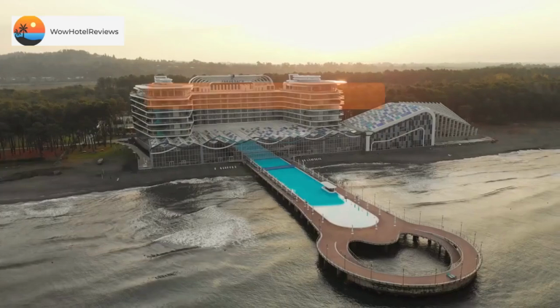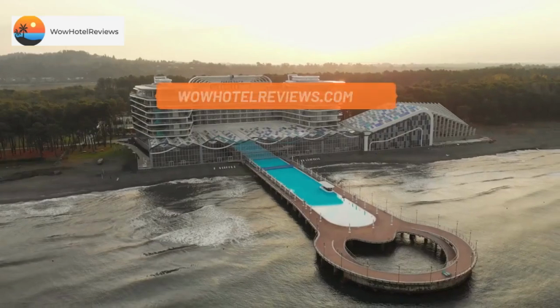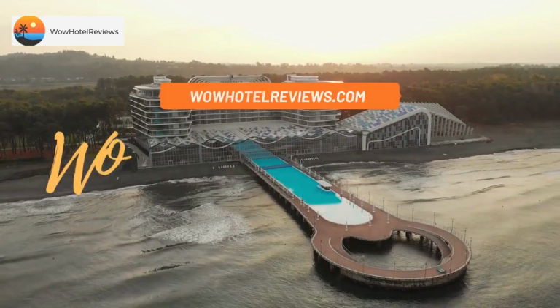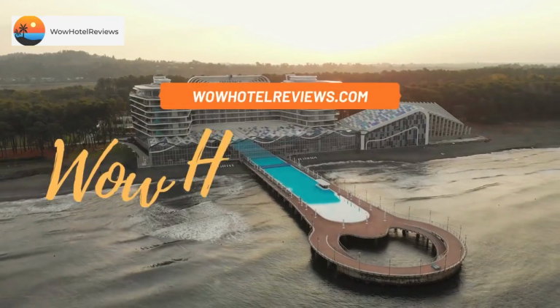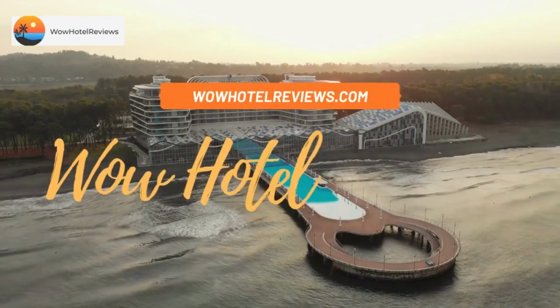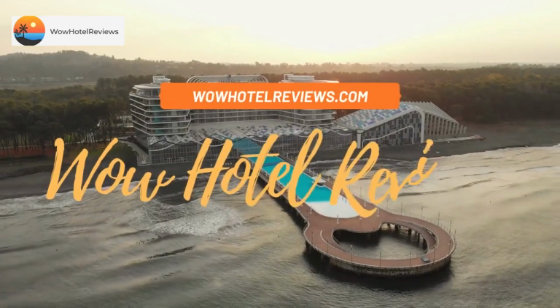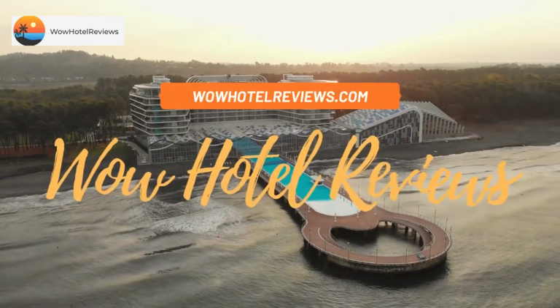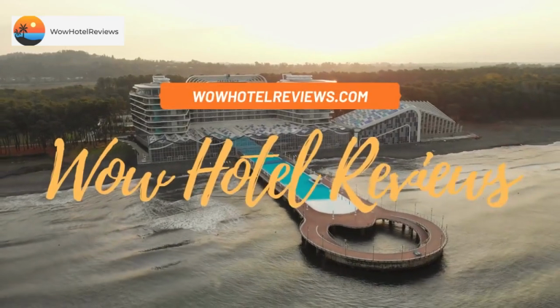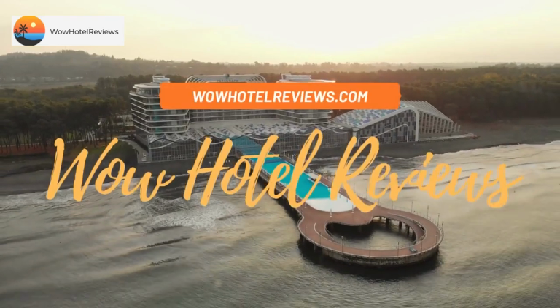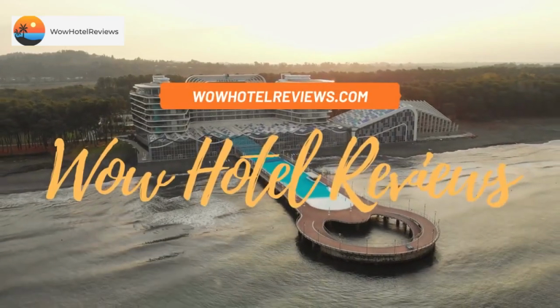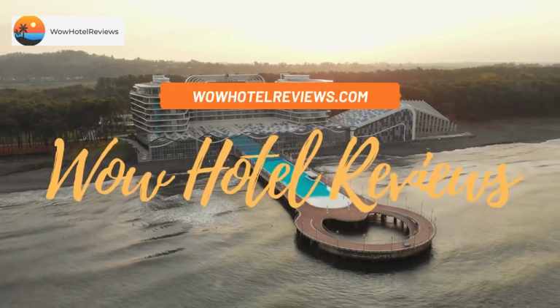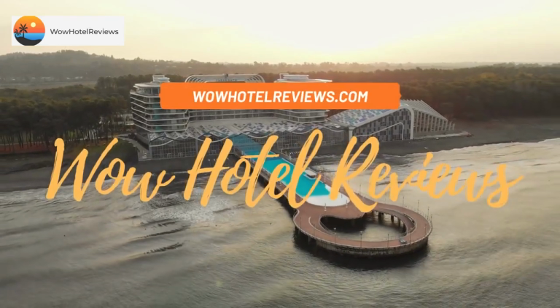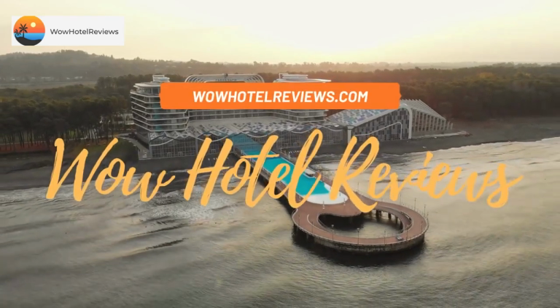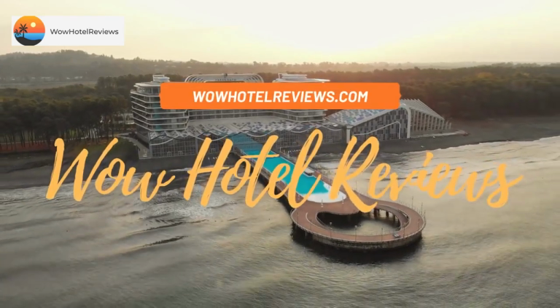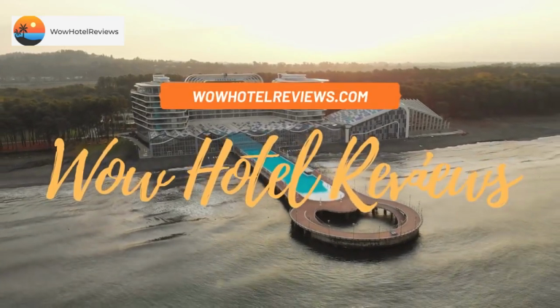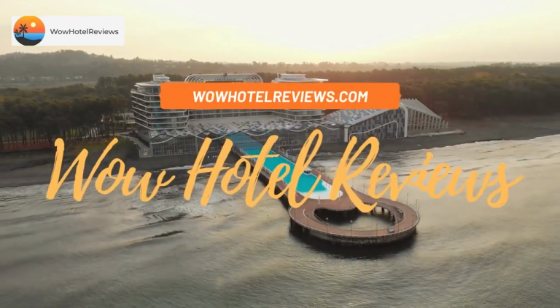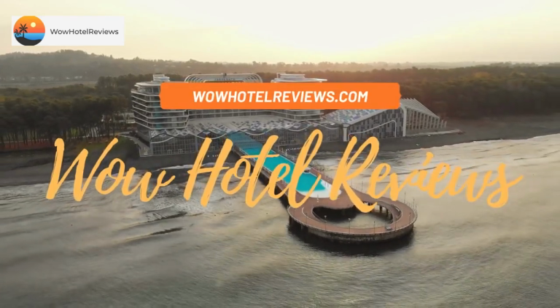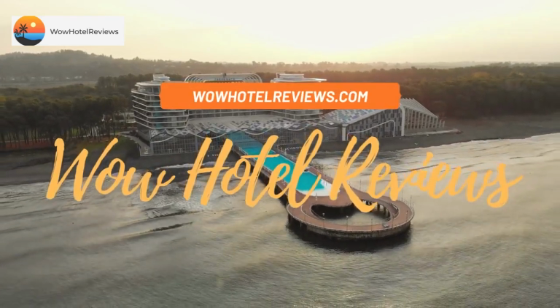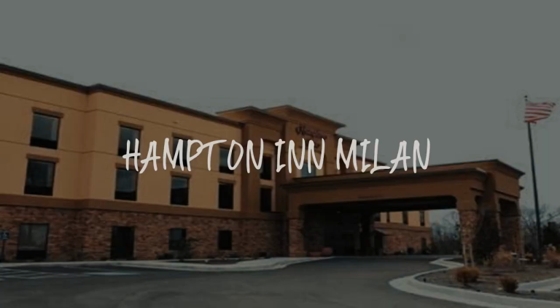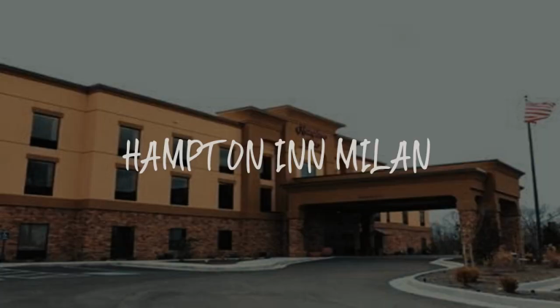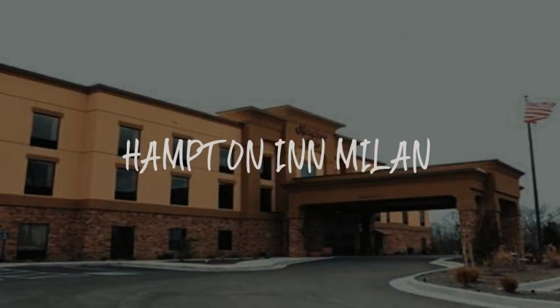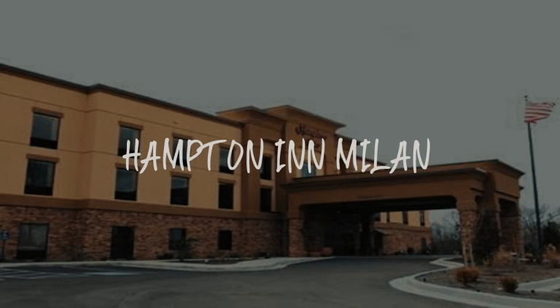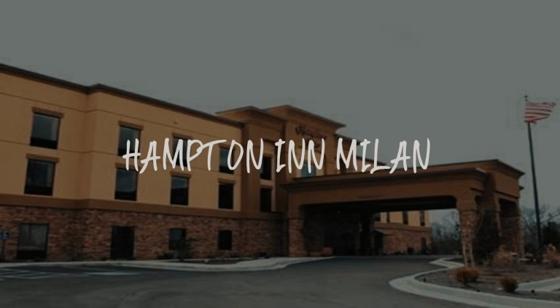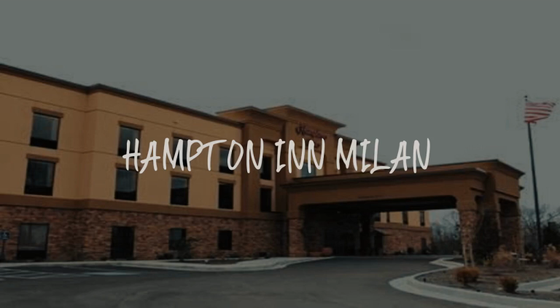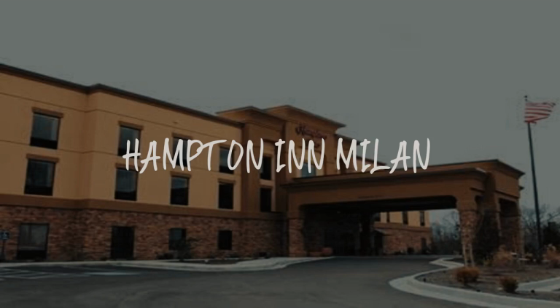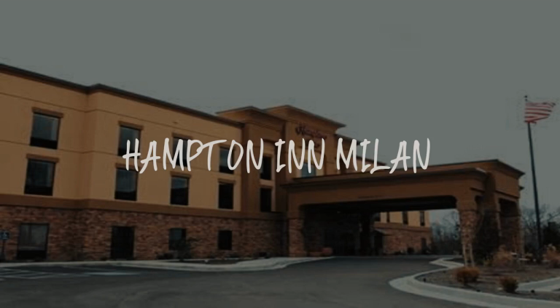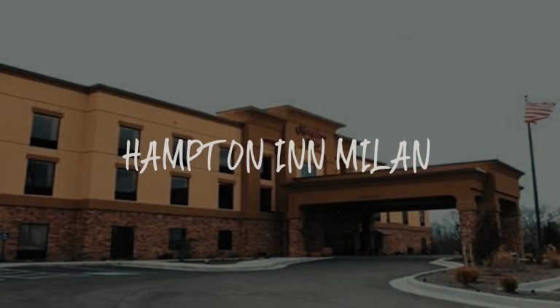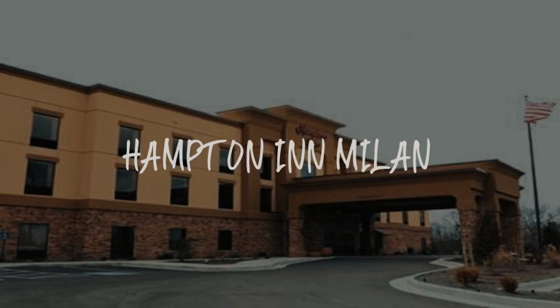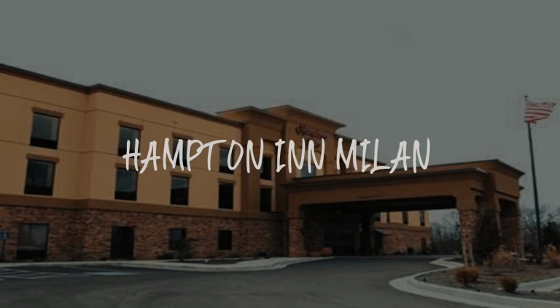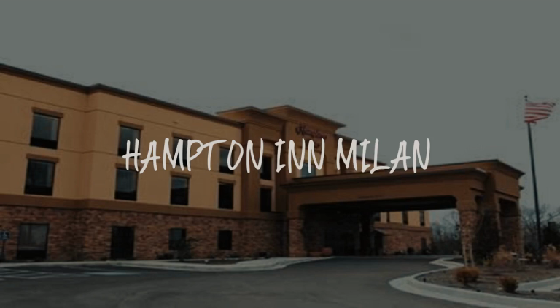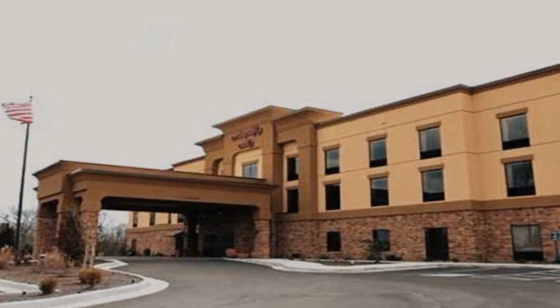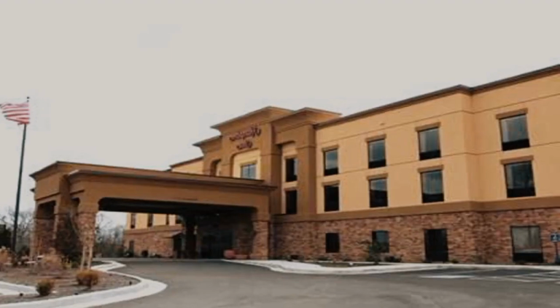Hello guys. Welcome to Wow Hotel Reviews. Today I am reviewing Hampton Inn Milan. It's a two-star hotel.